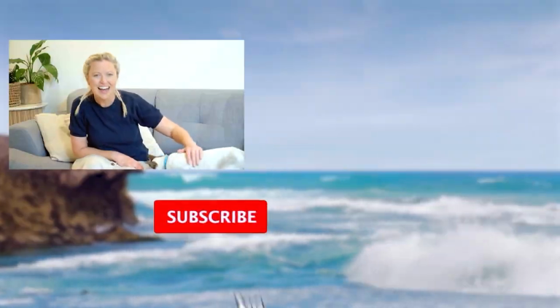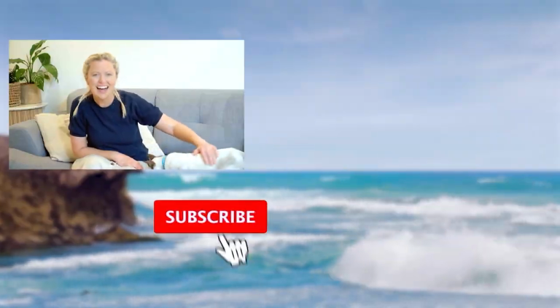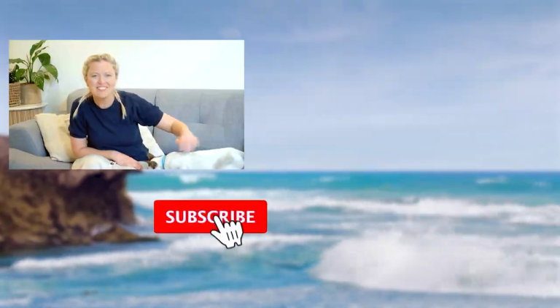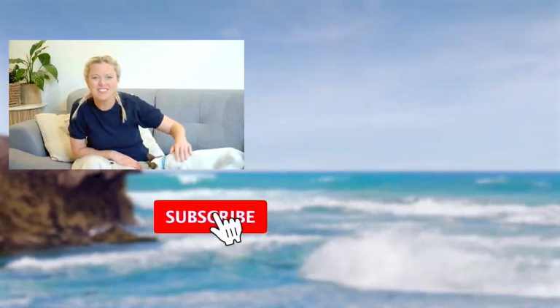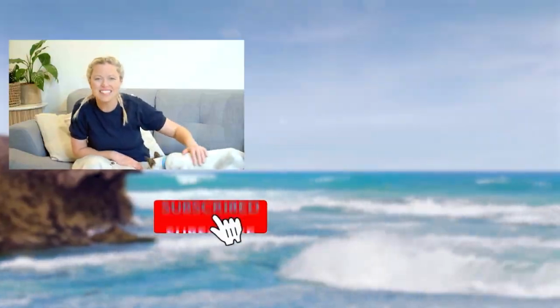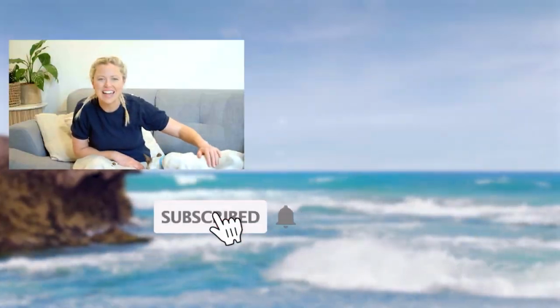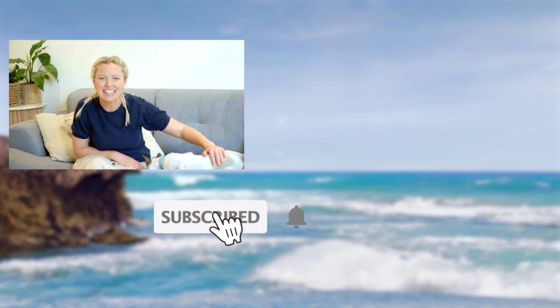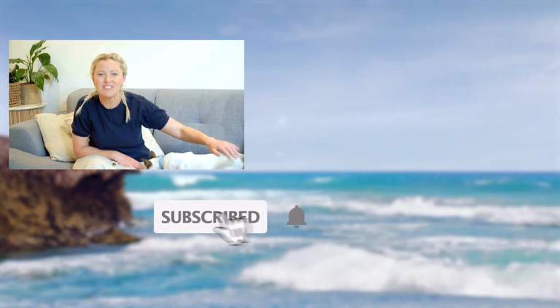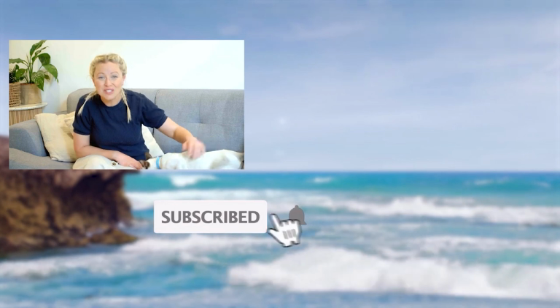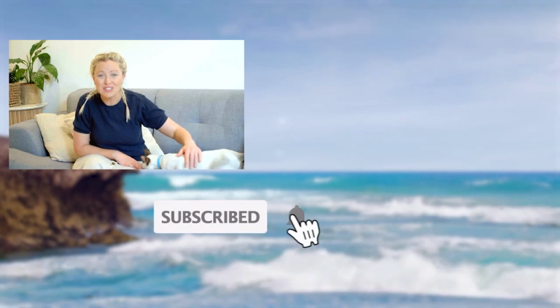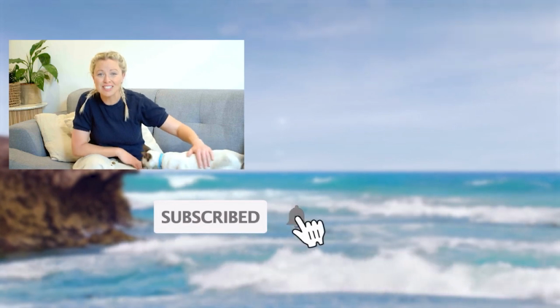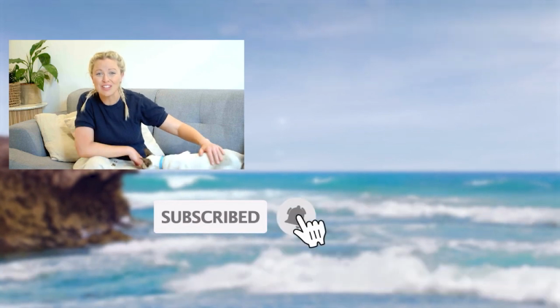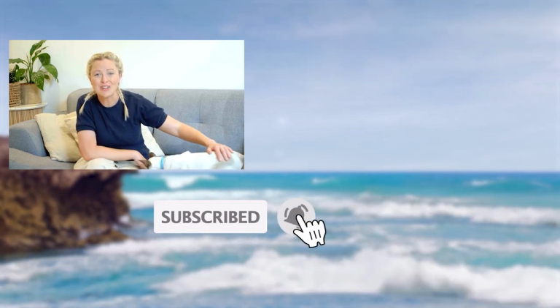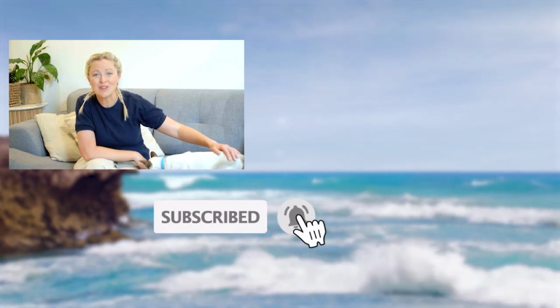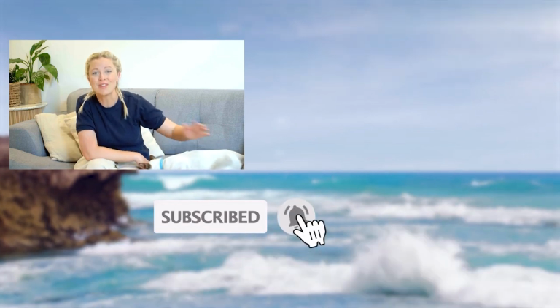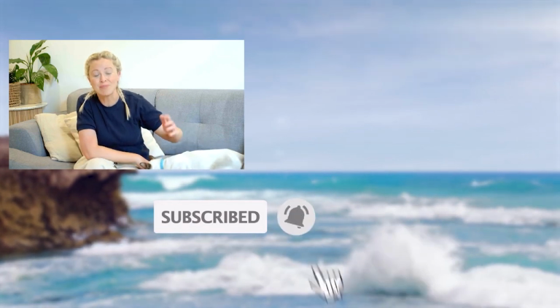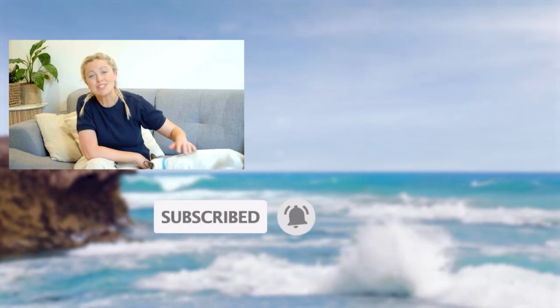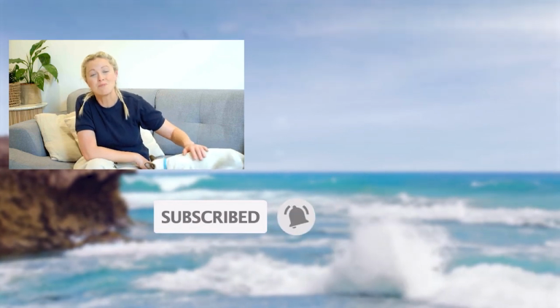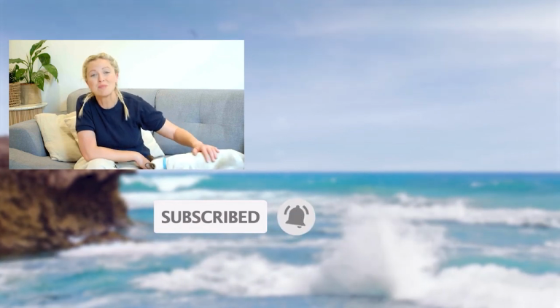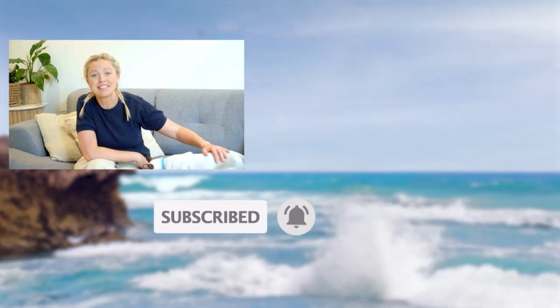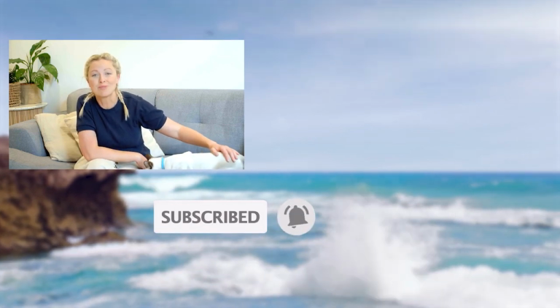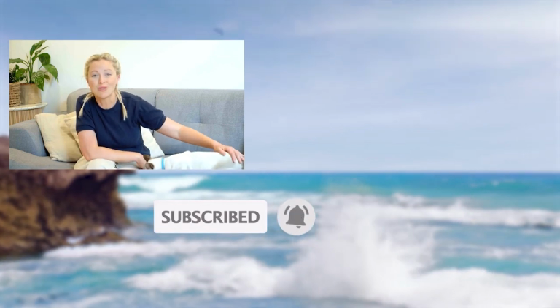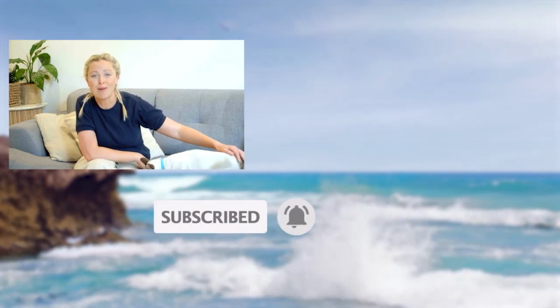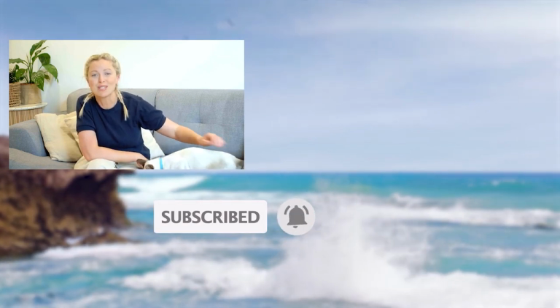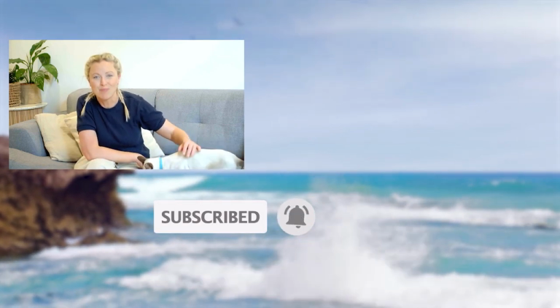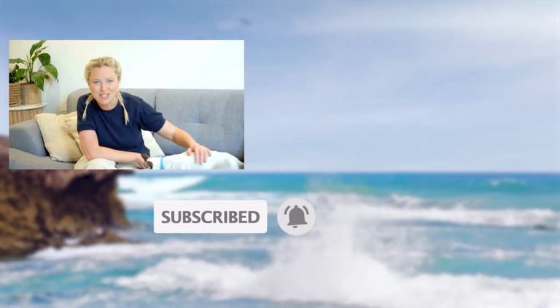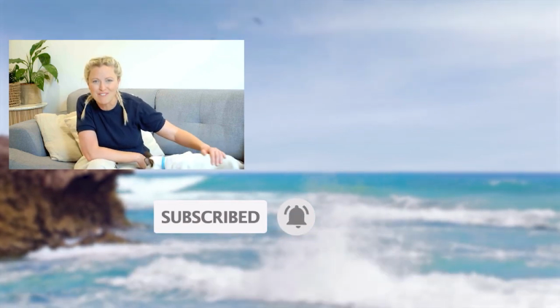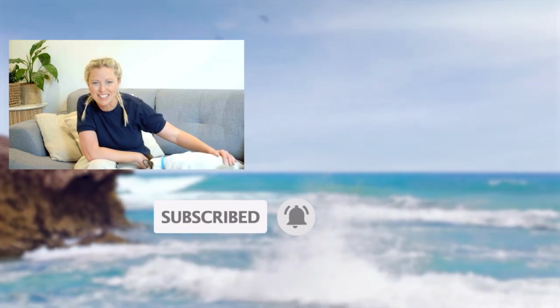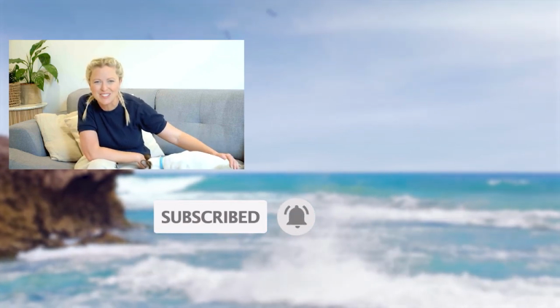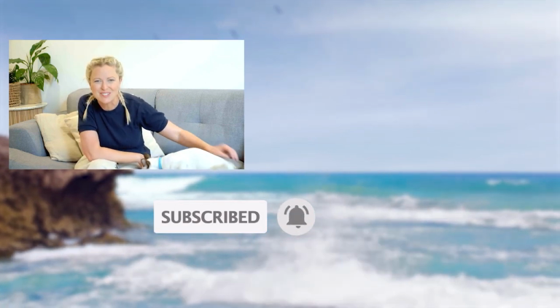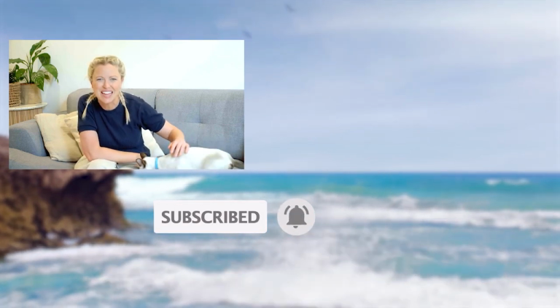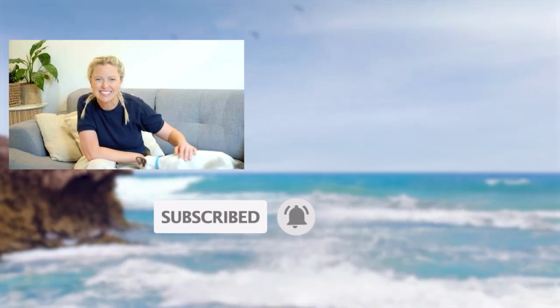Hi, I'm Dr. Danny. If you enjoyed this video, then please remember to subscribe to the Bondi Vet YouTube channel.